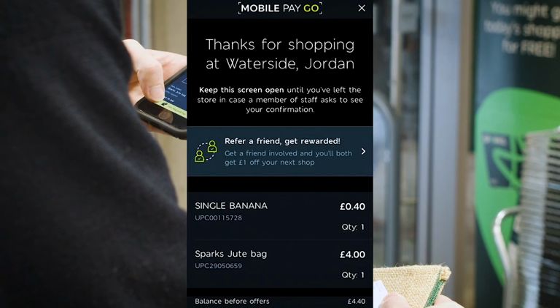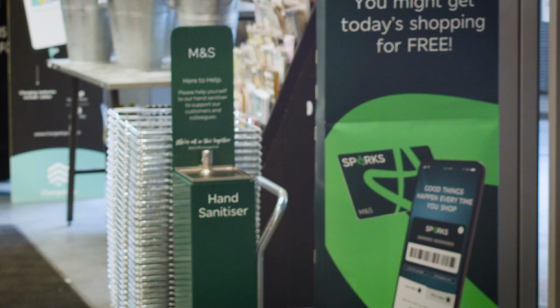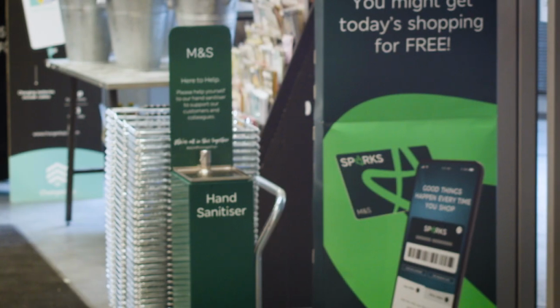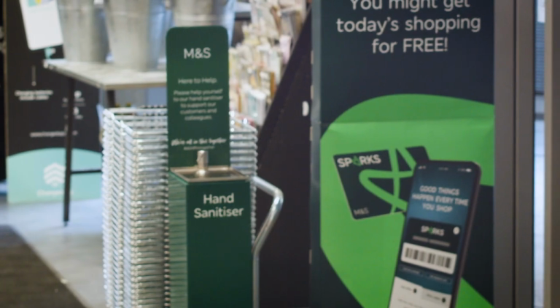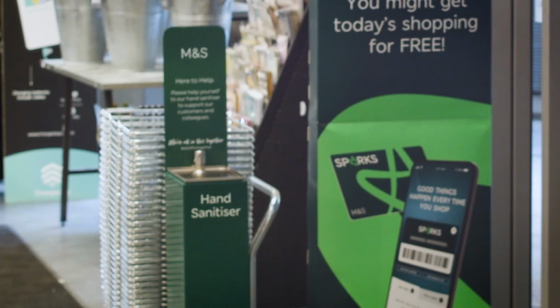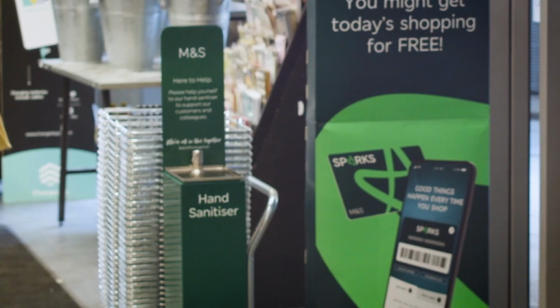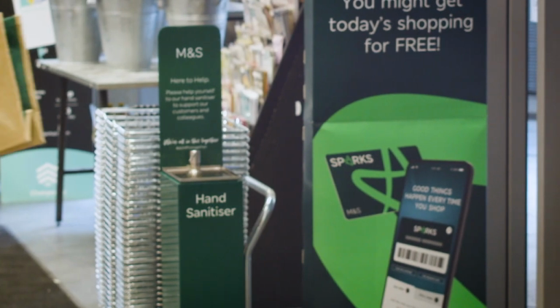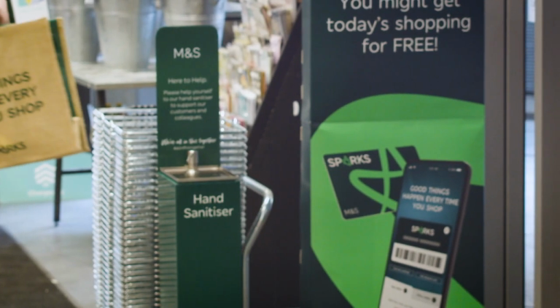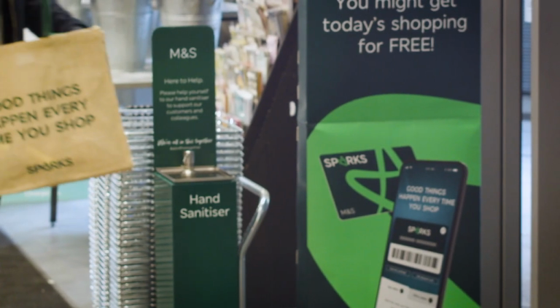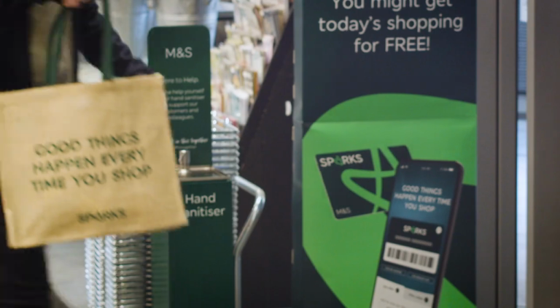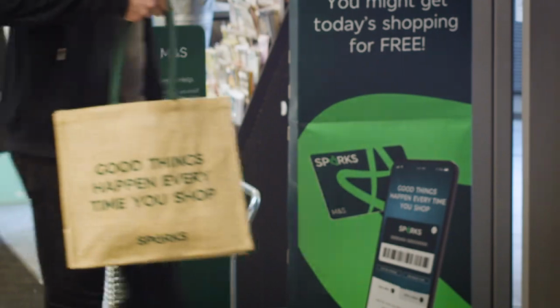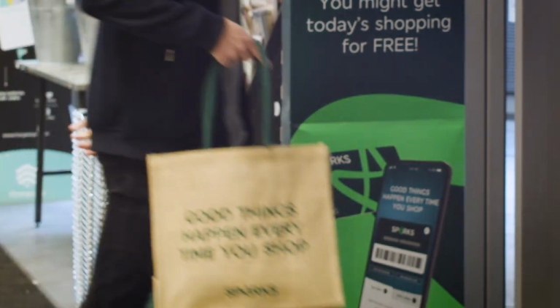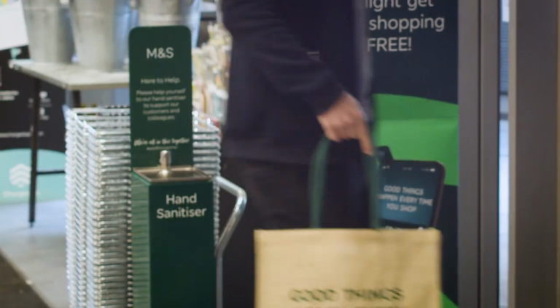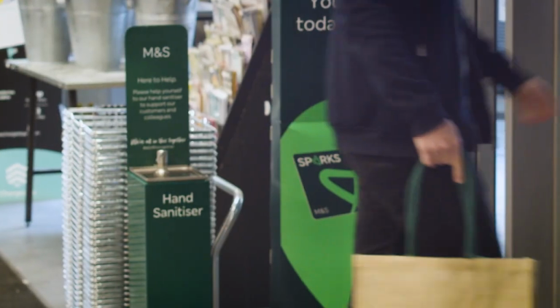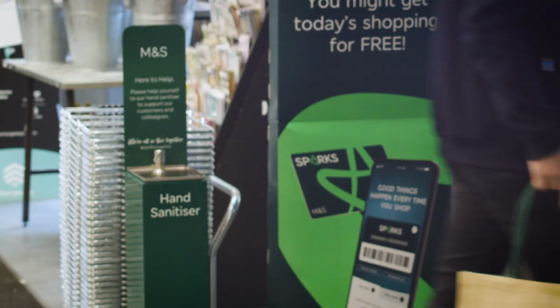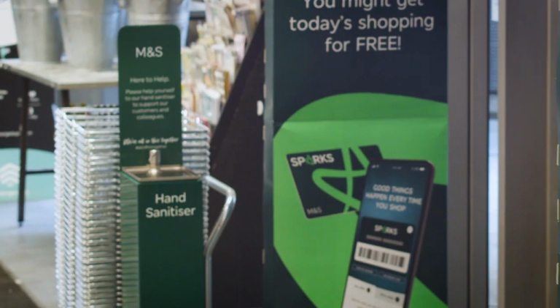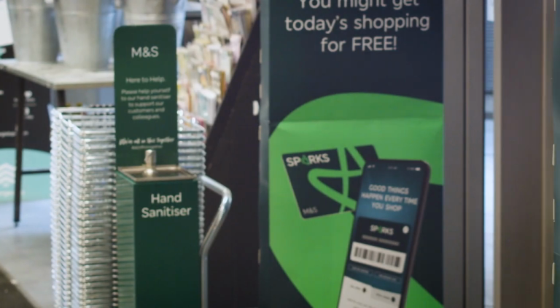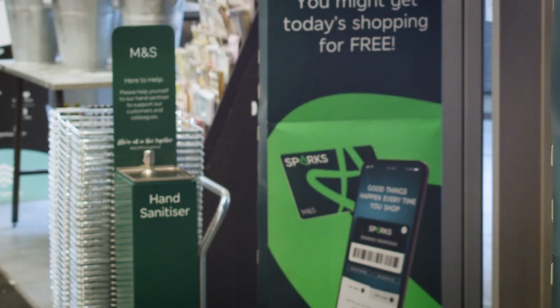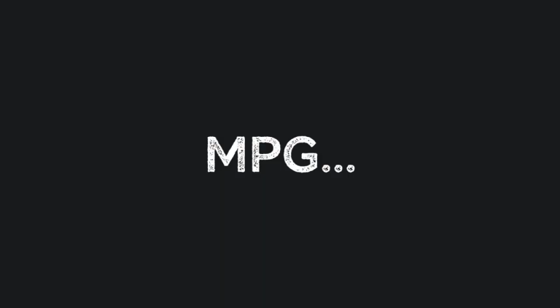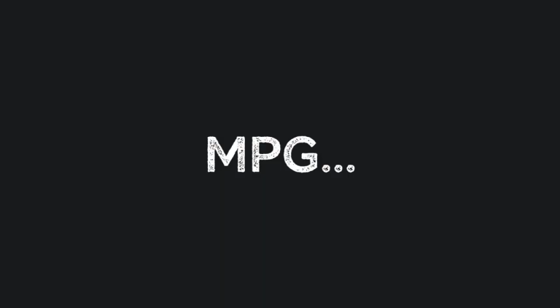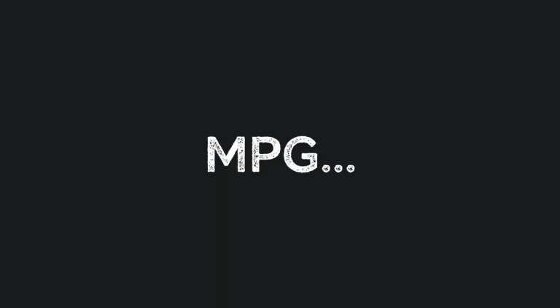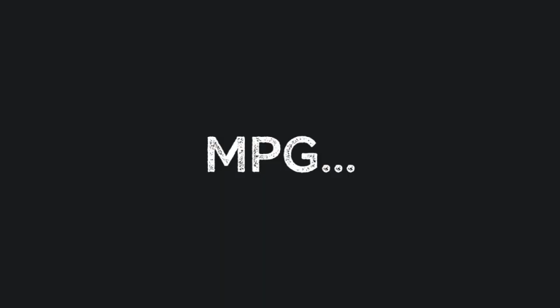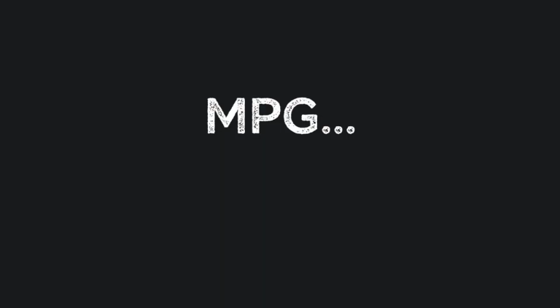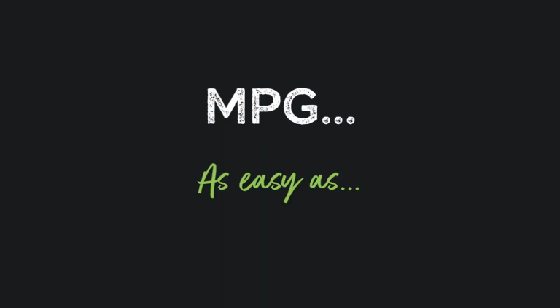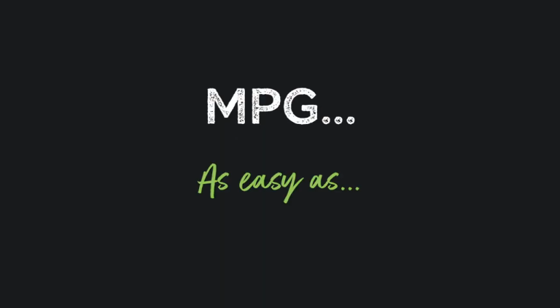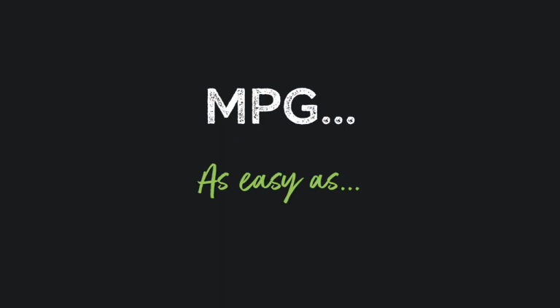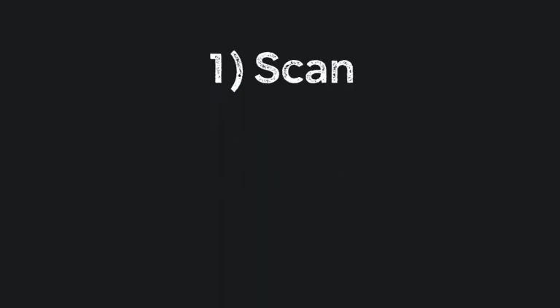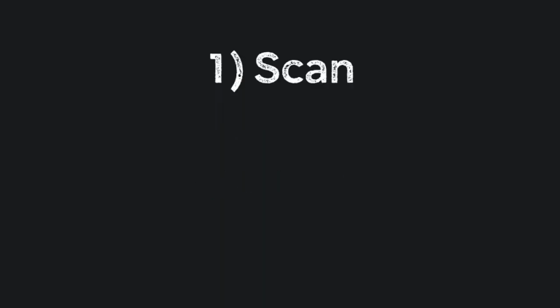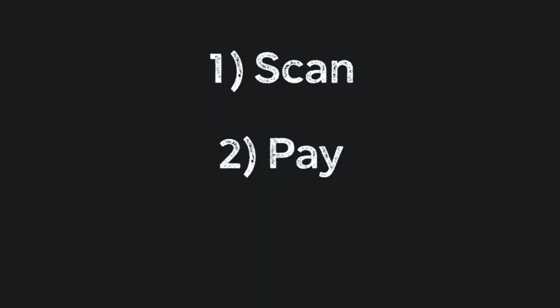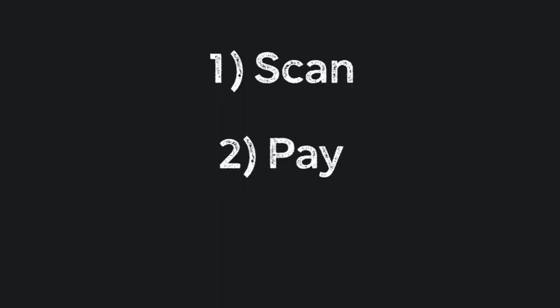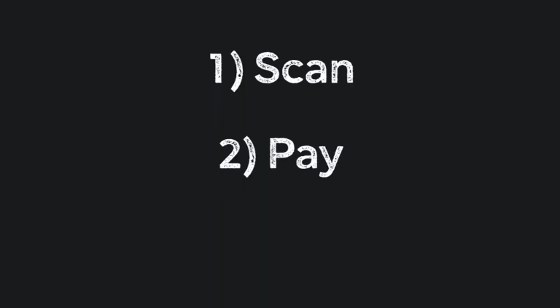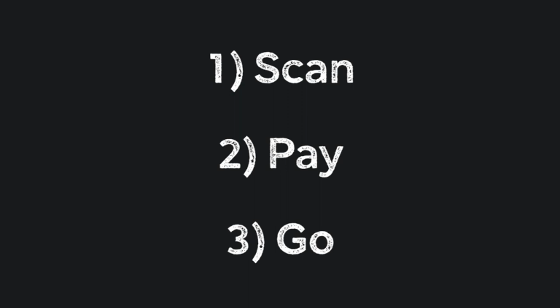With Sparks, good things happen every time you shop. MPG, as easy as one, two, three.